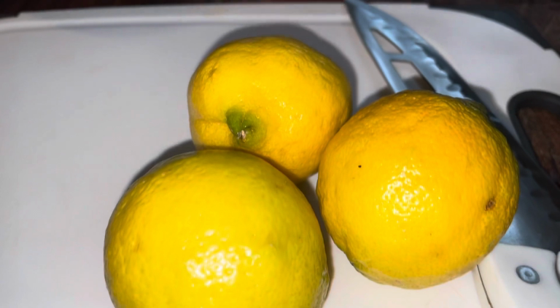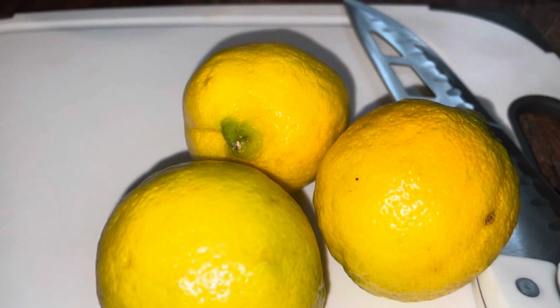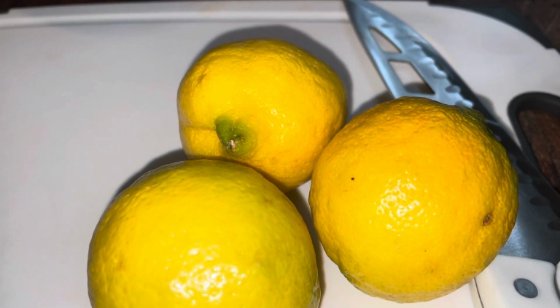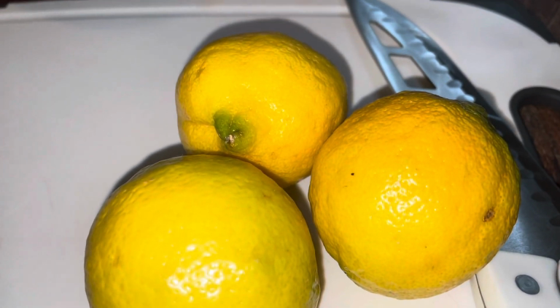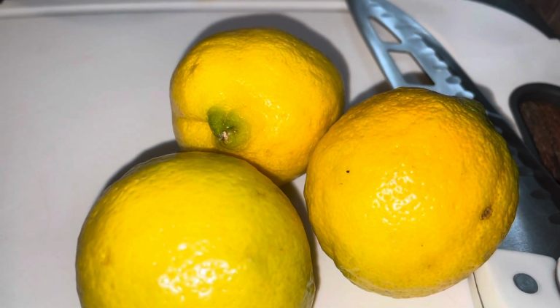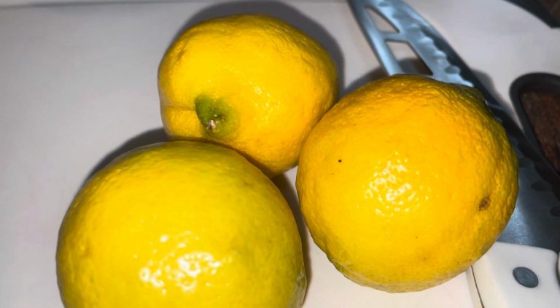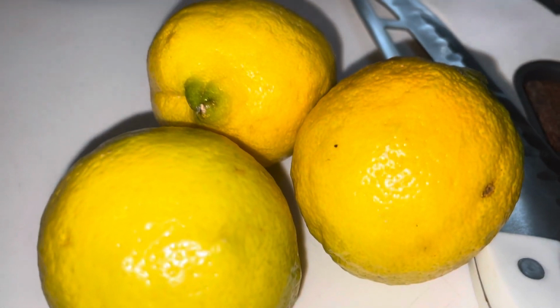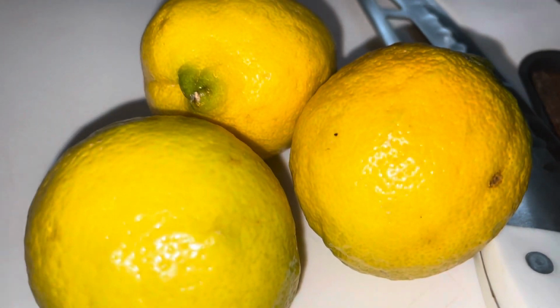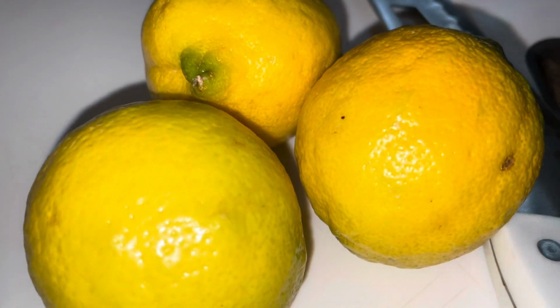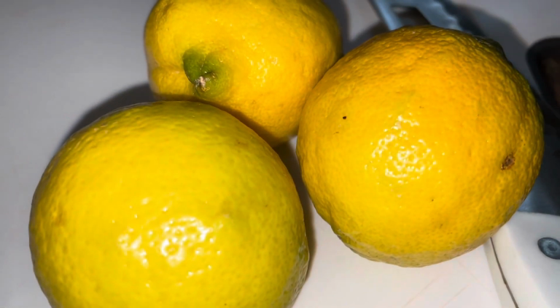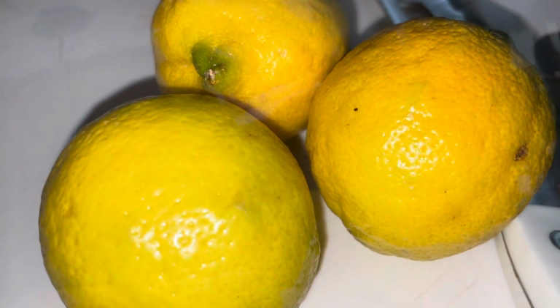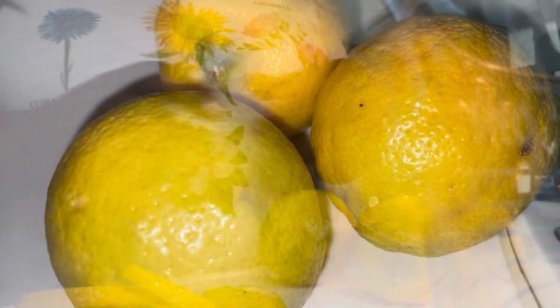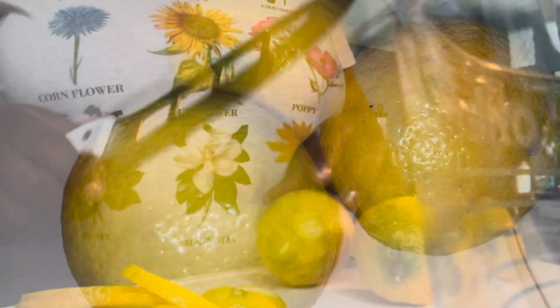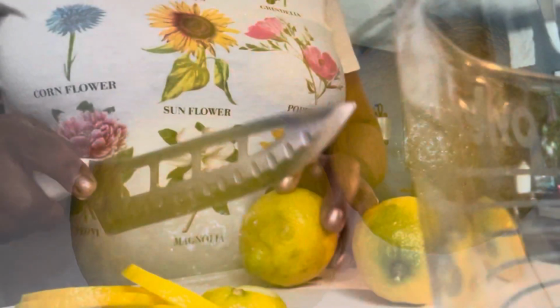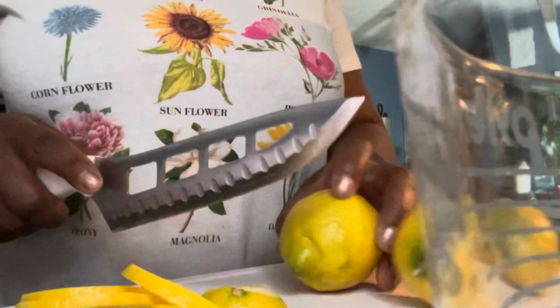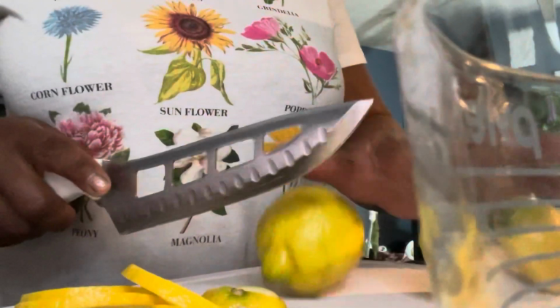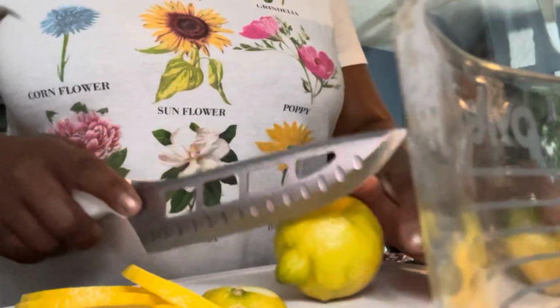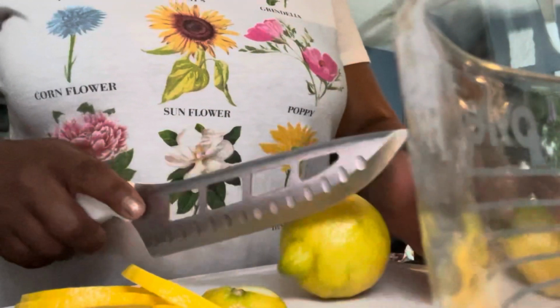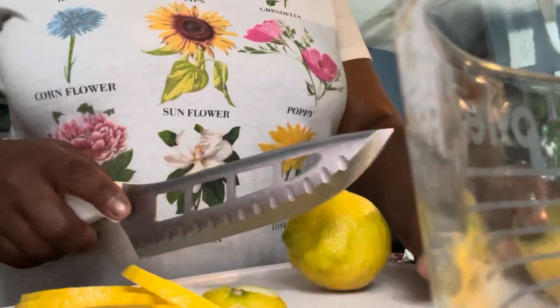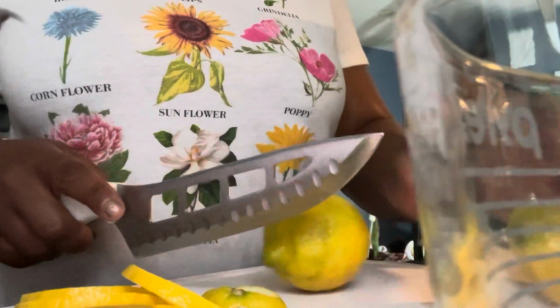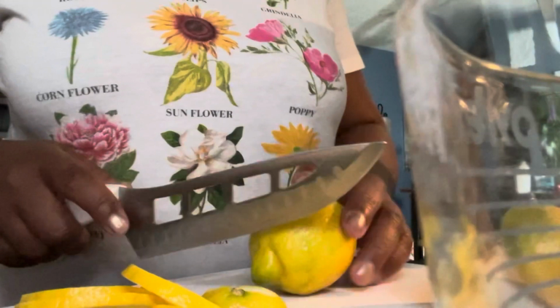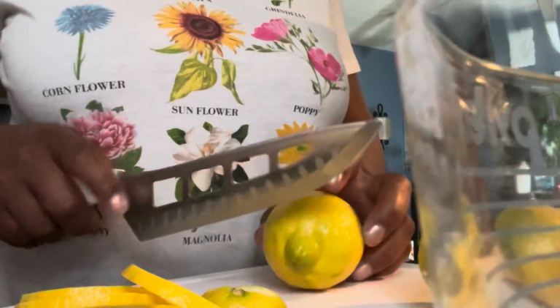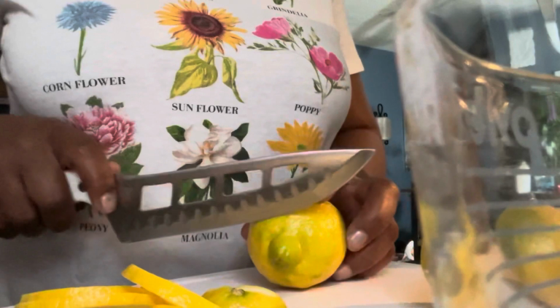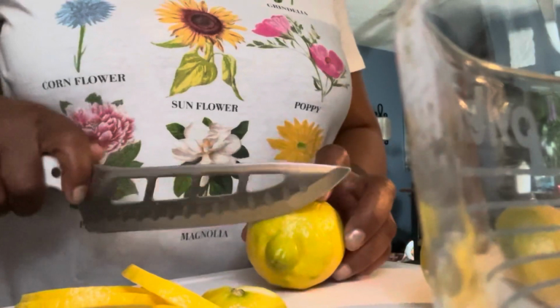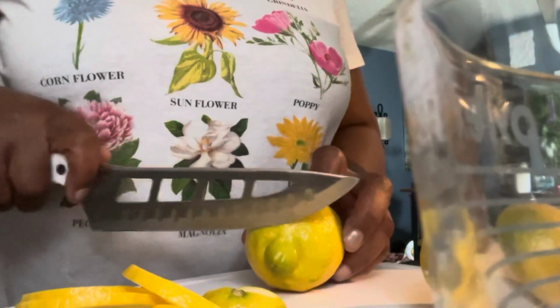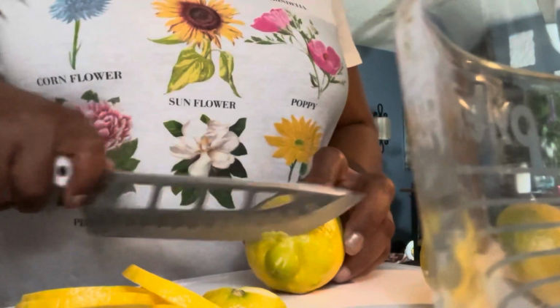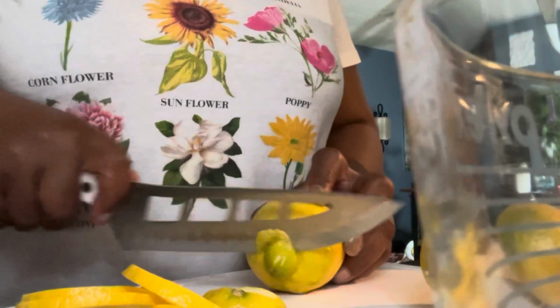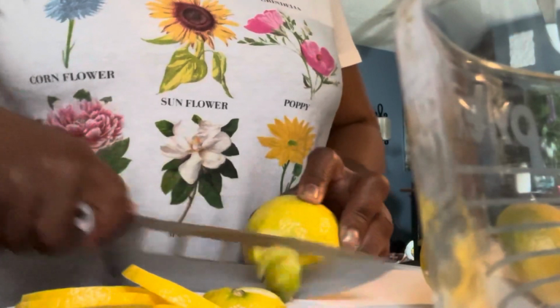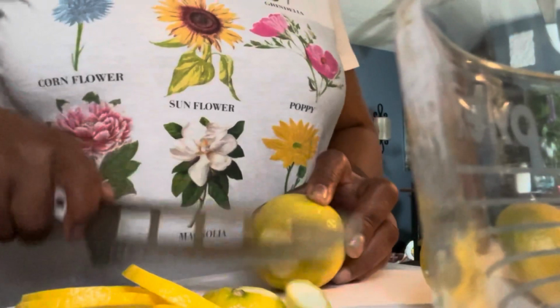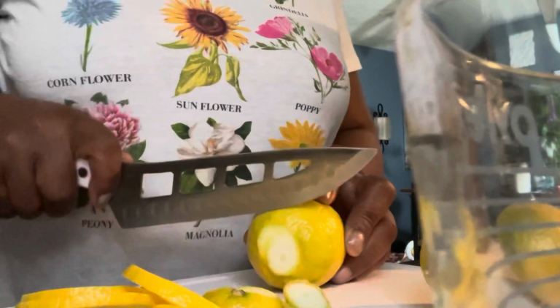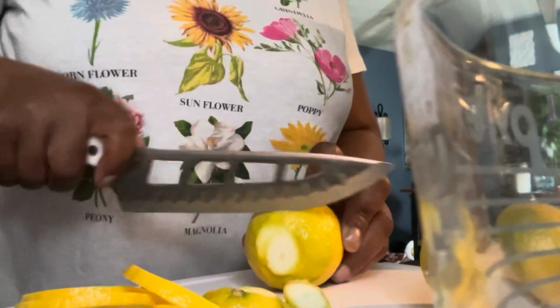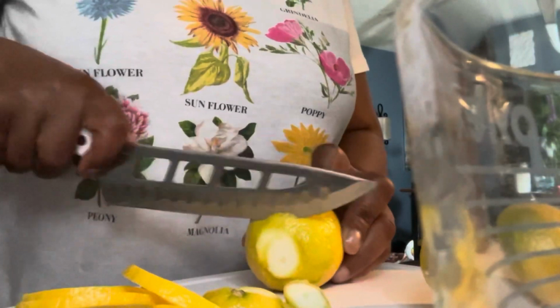Hey everybody, welcome back to the channel. Today, it is all about them lemons — lemon, lemons, lemons. Hi!